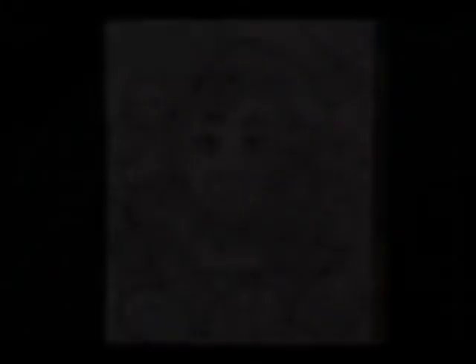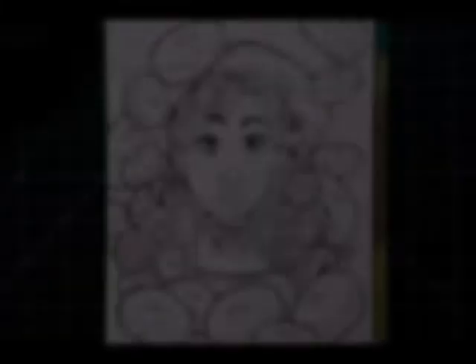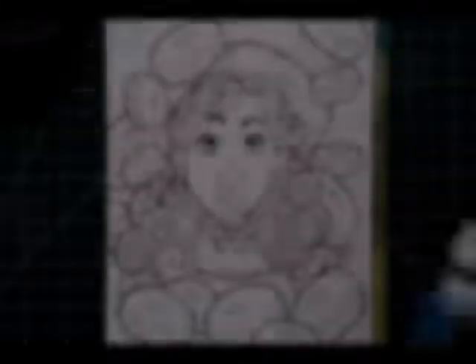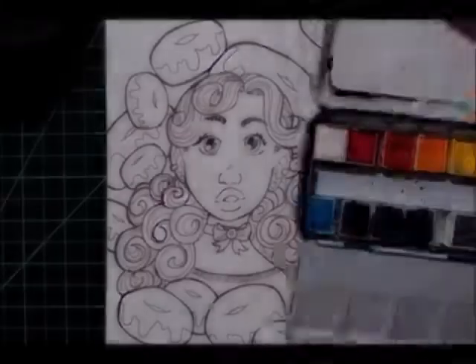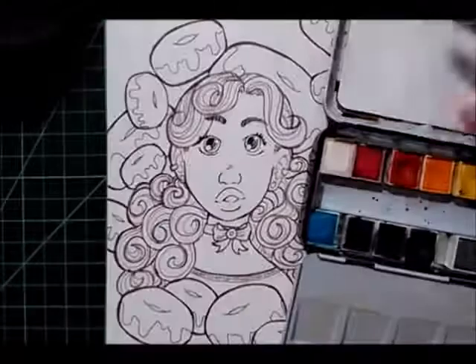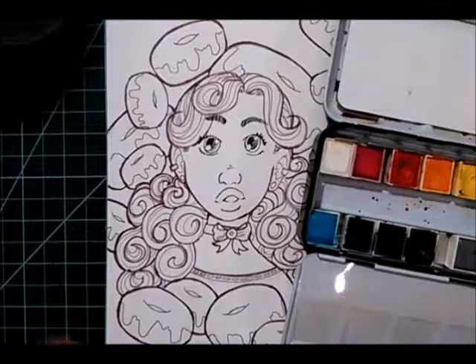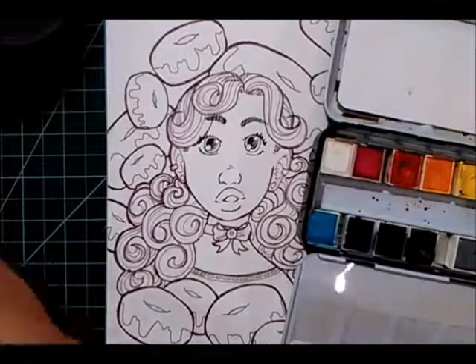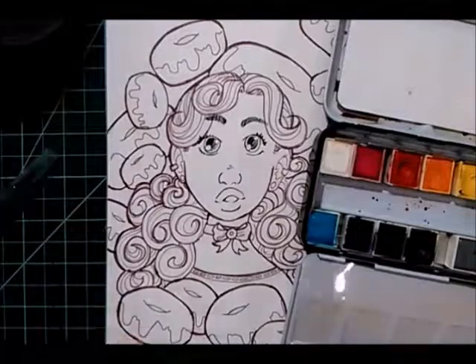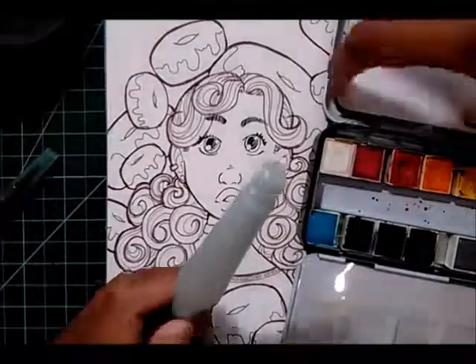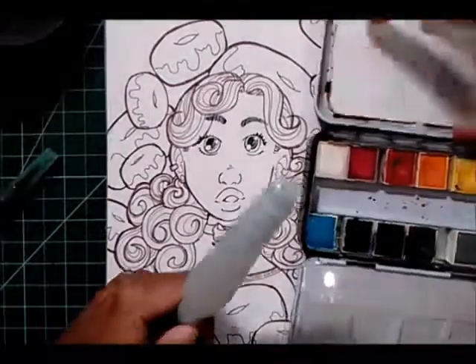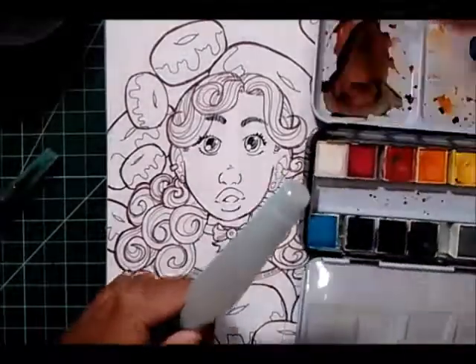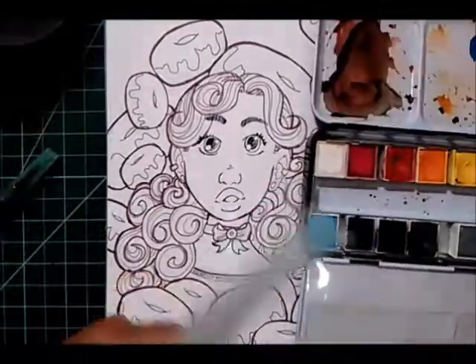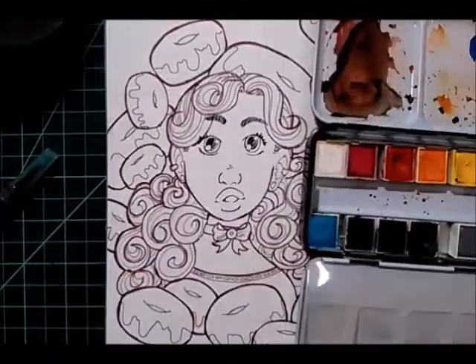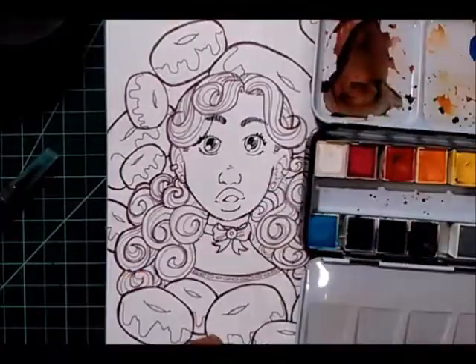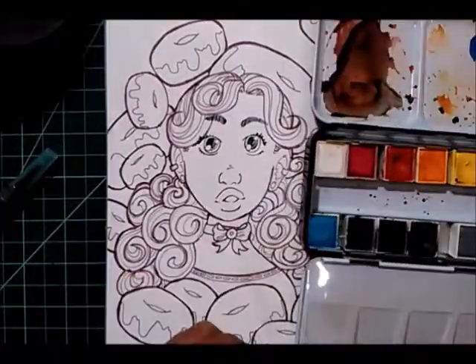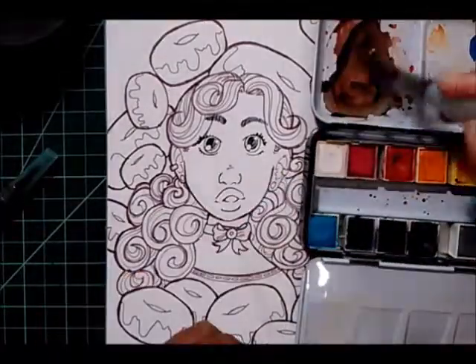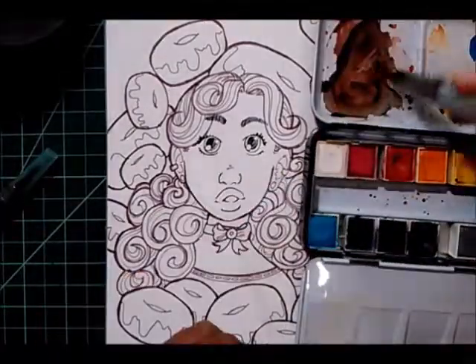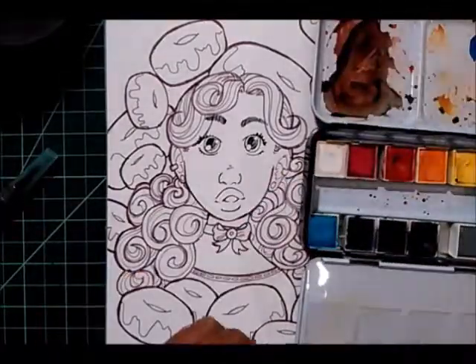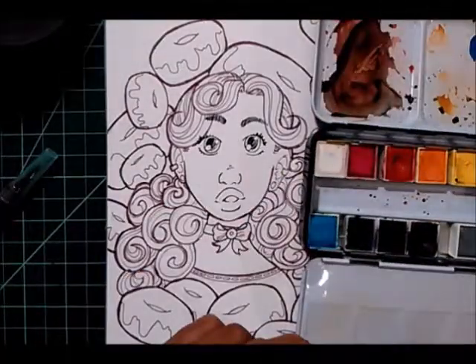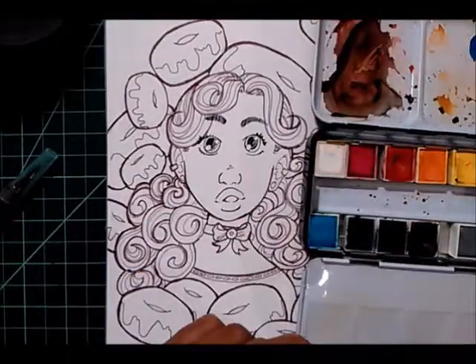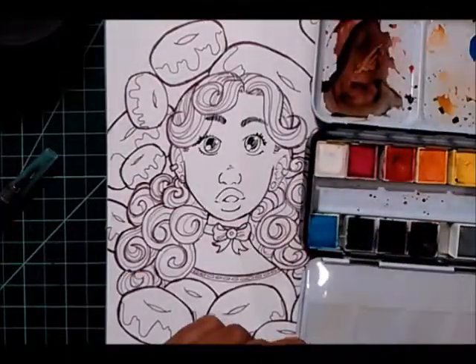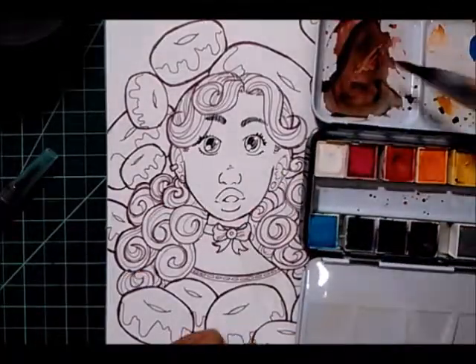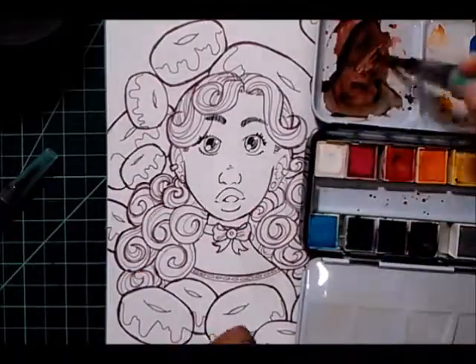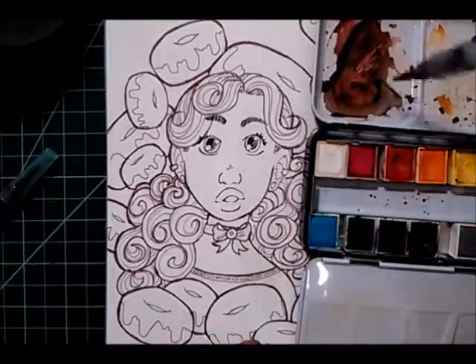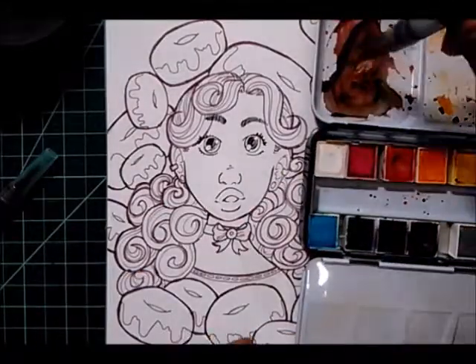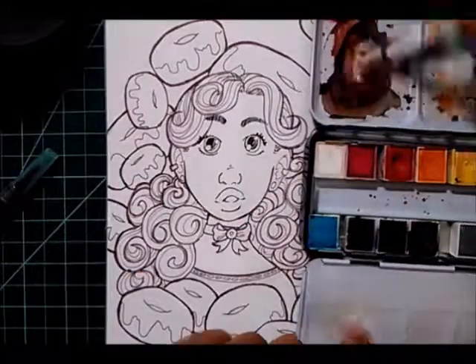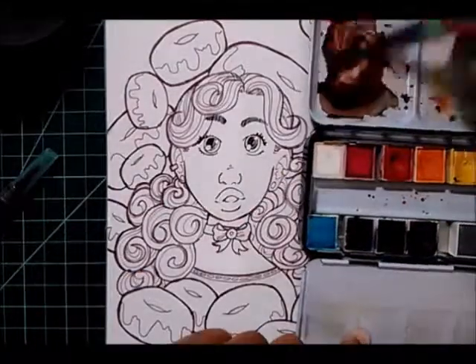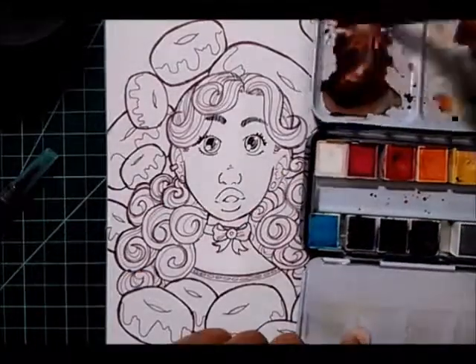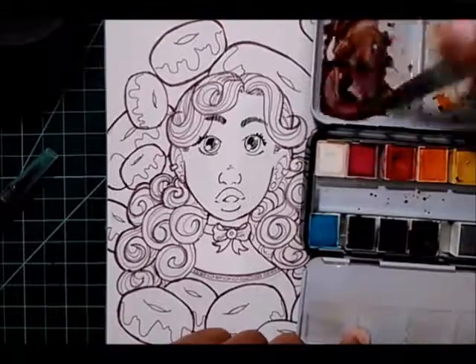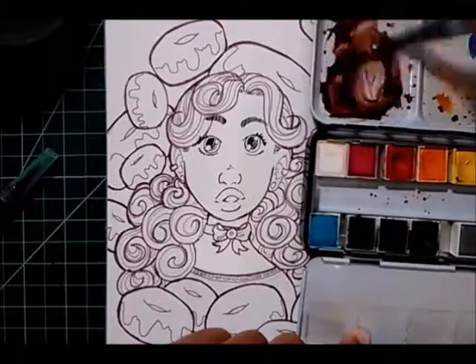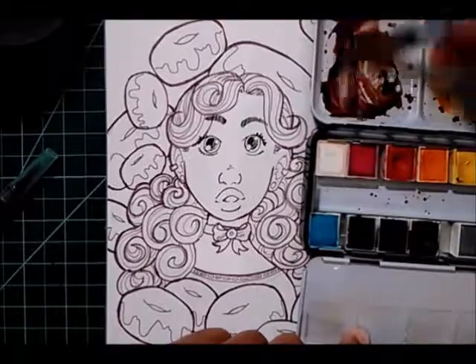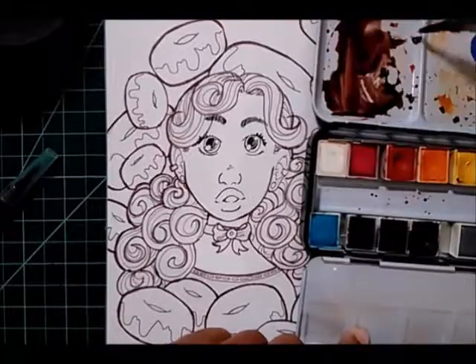Hi everyone! Today I will be painting this girl who is surrounded by donuts.